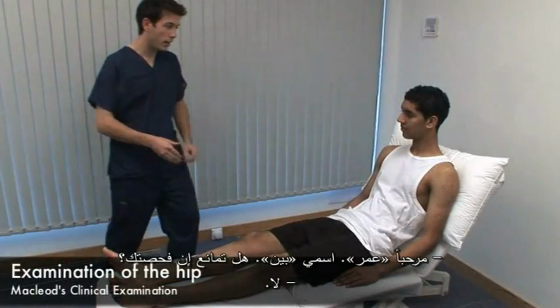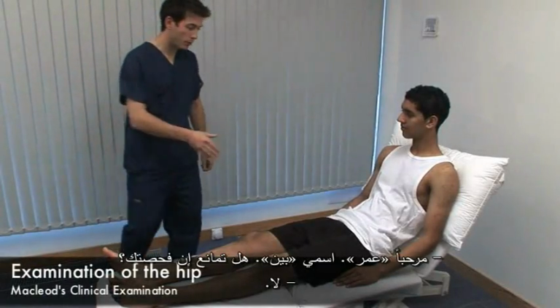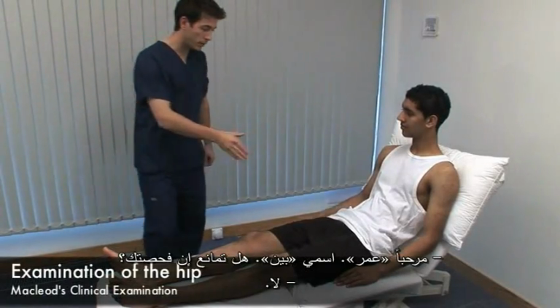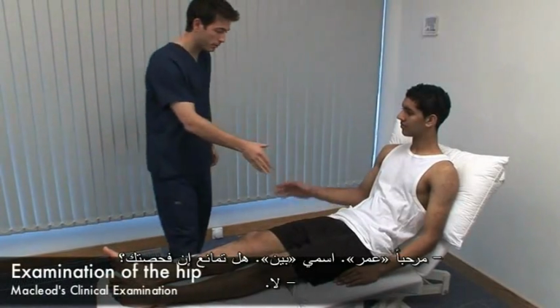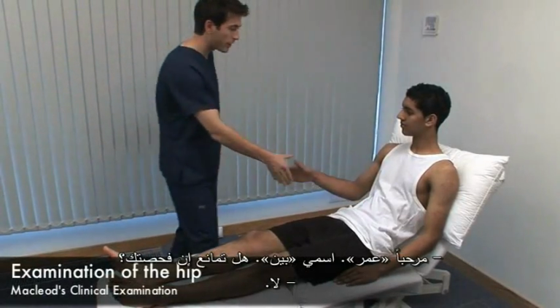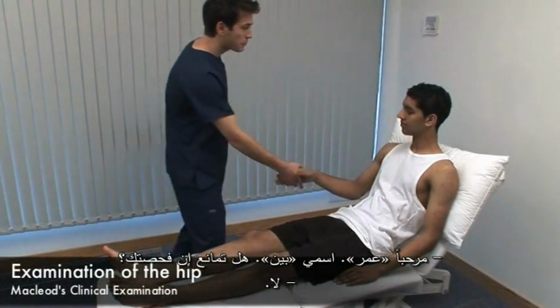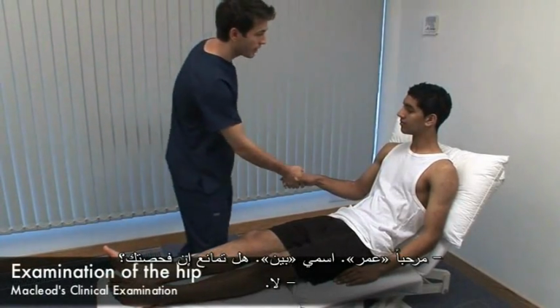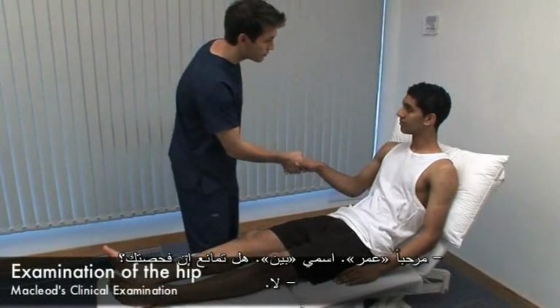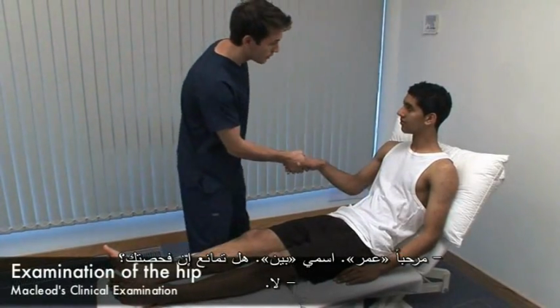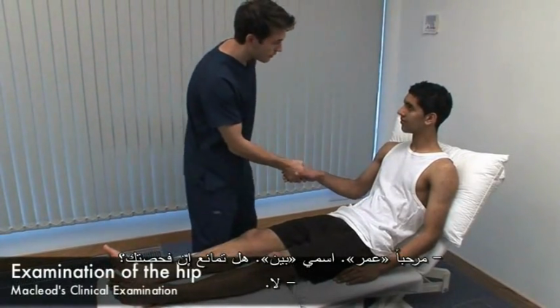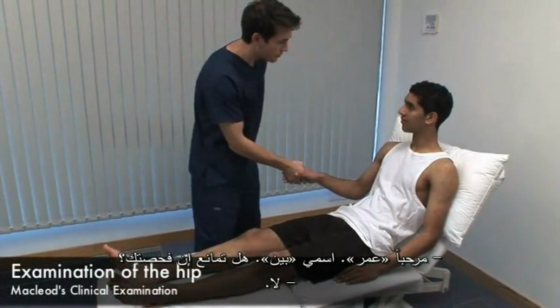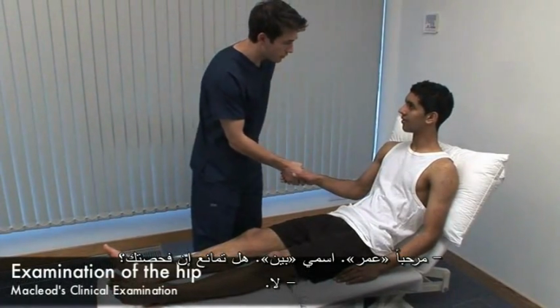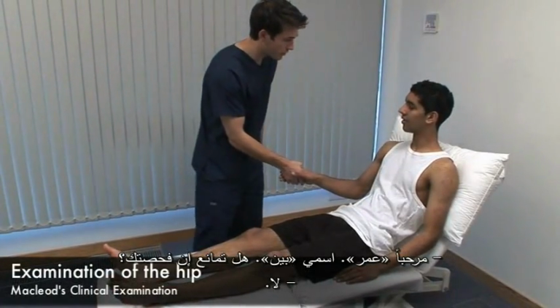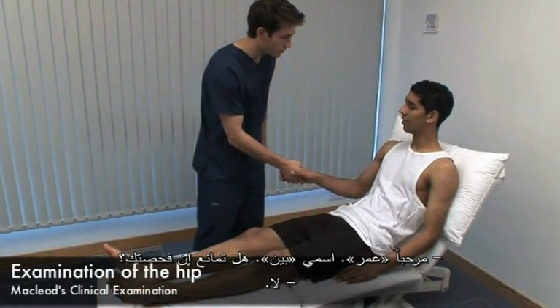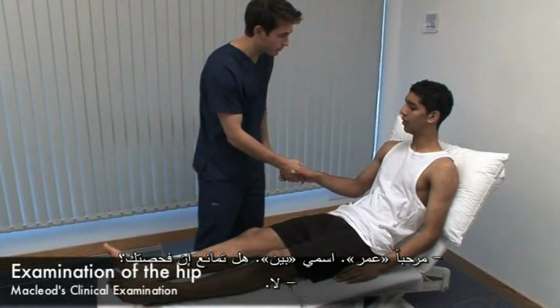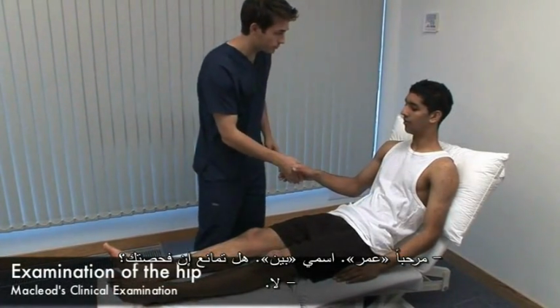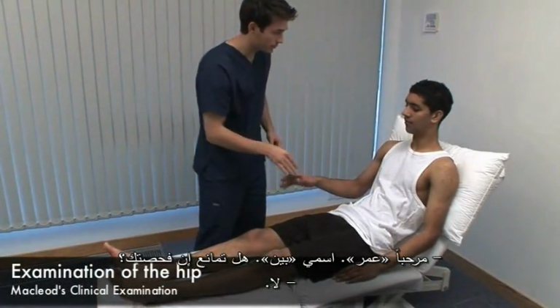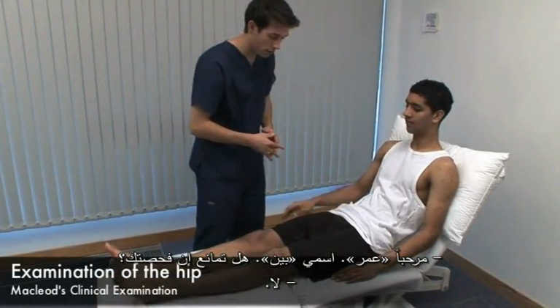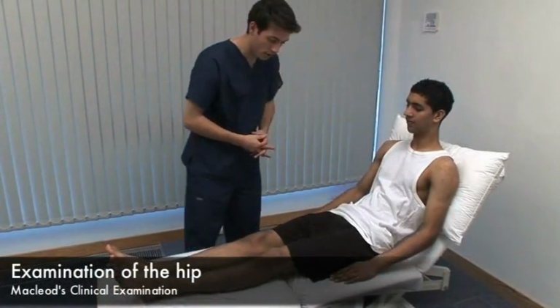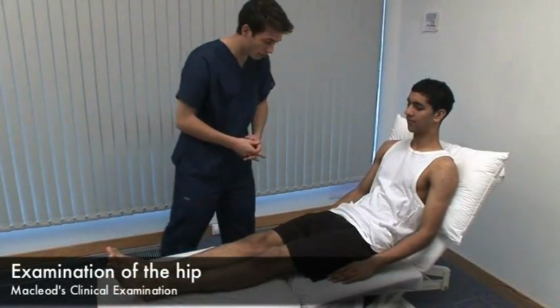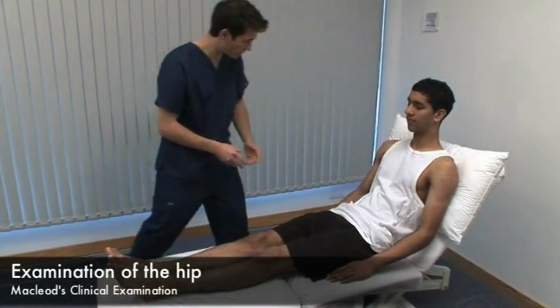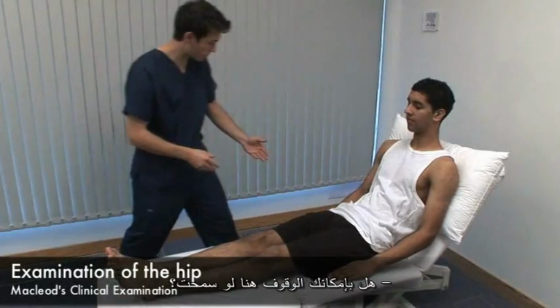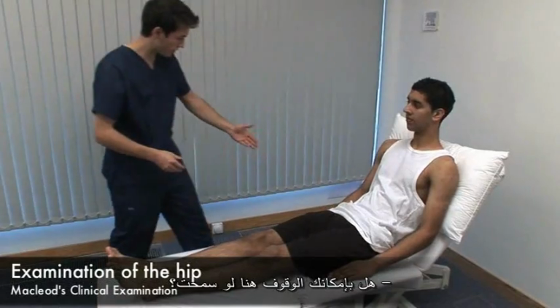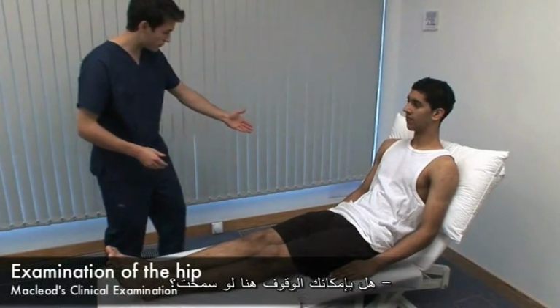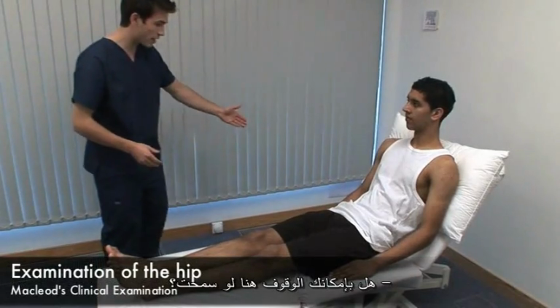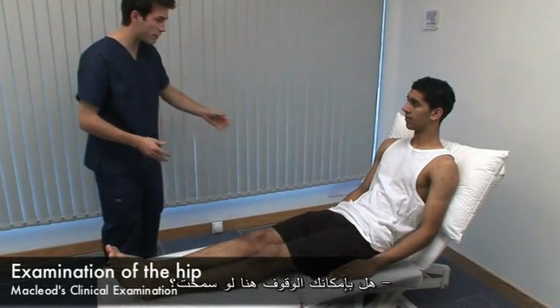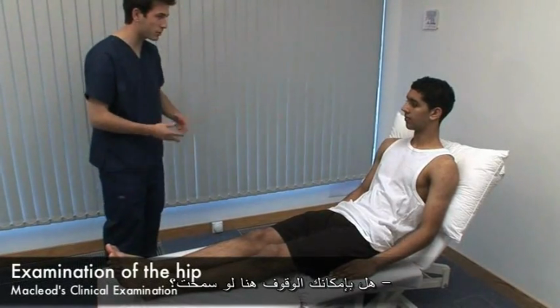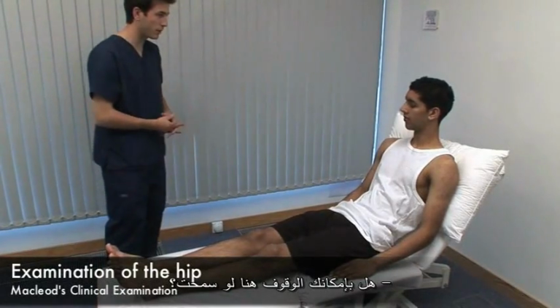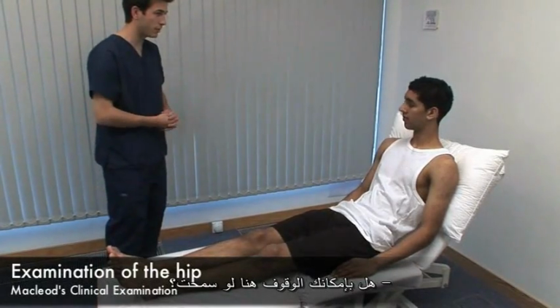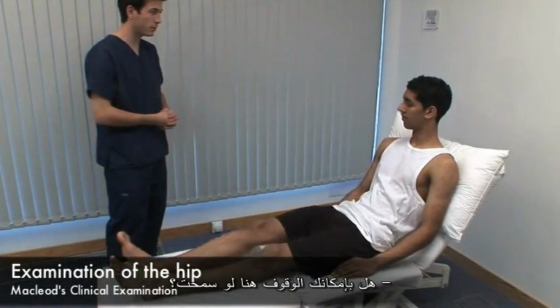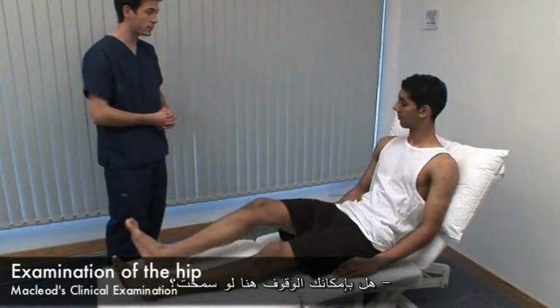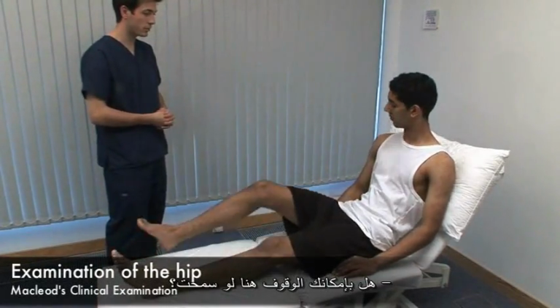Hello Omar, my name's Ben. Do you mind if I examine you? Can I ask you to stand up to begin with please?